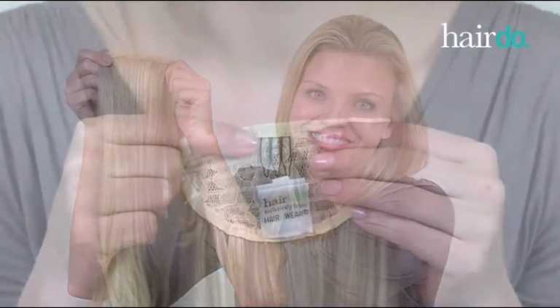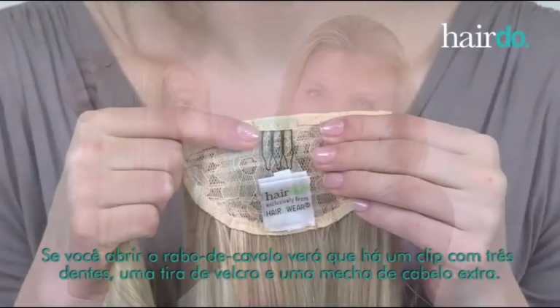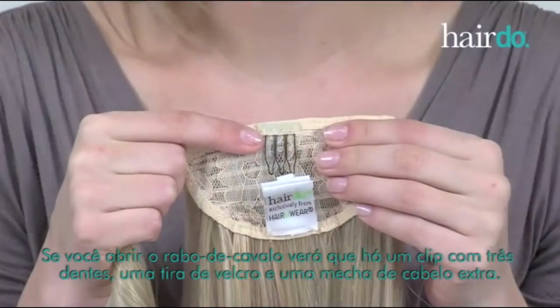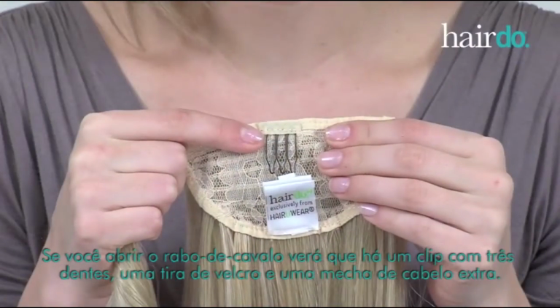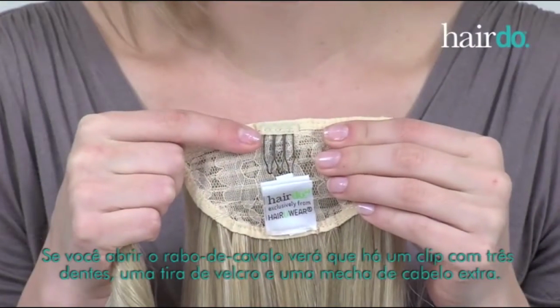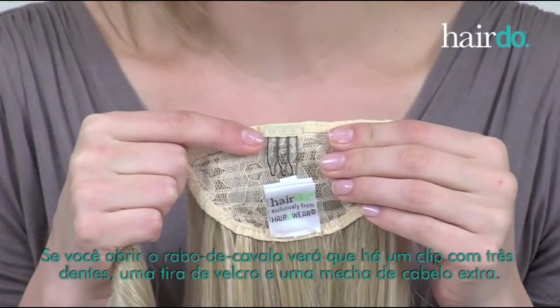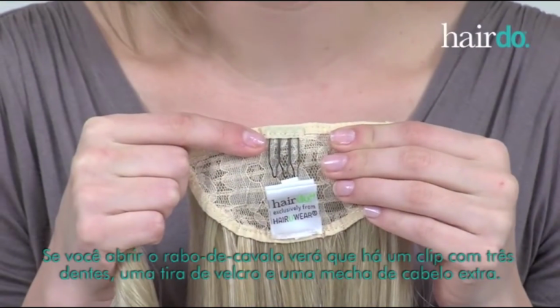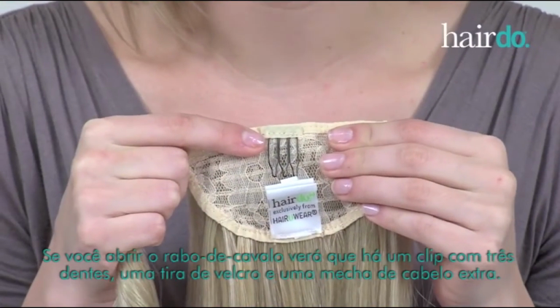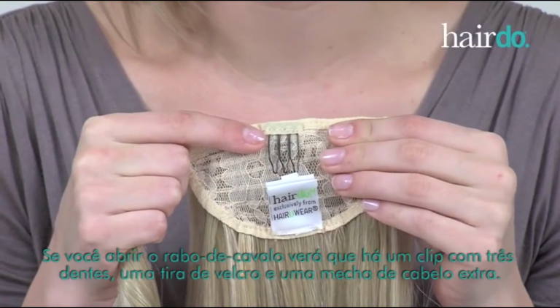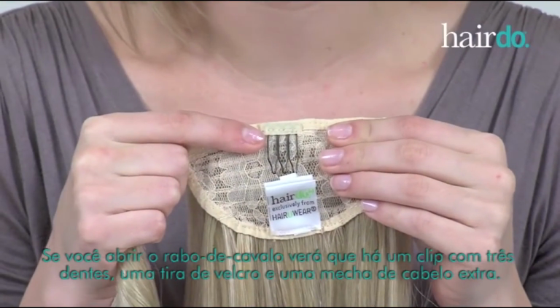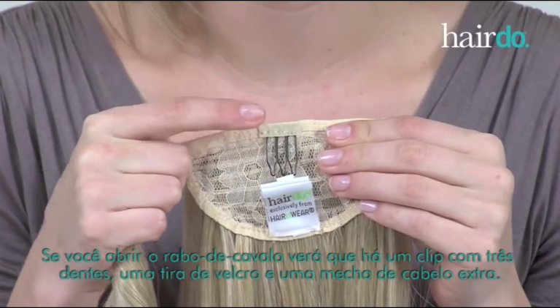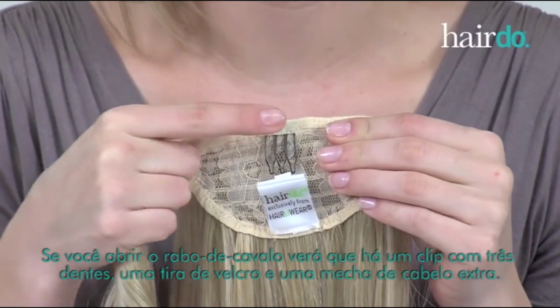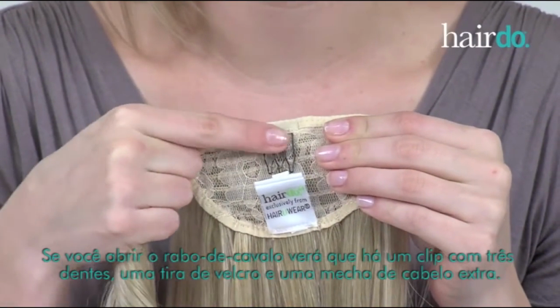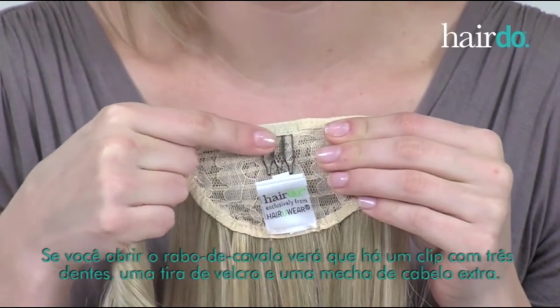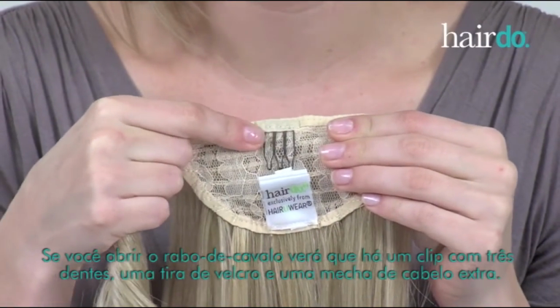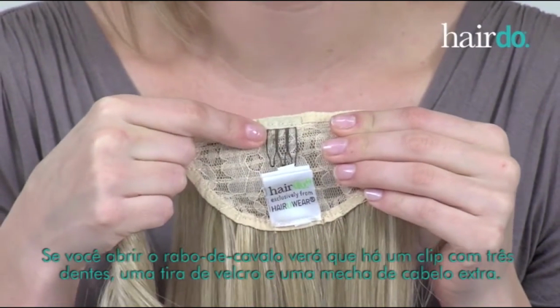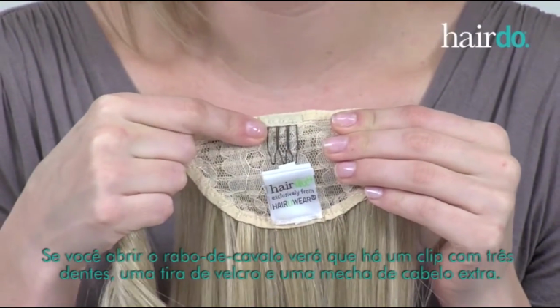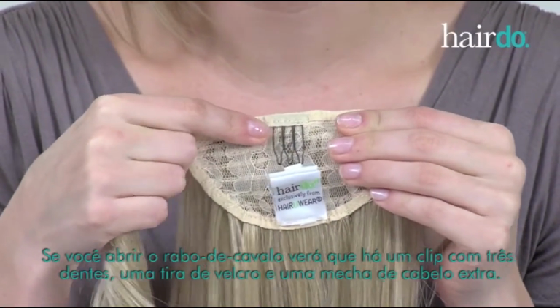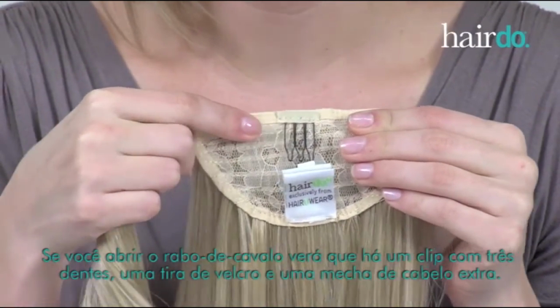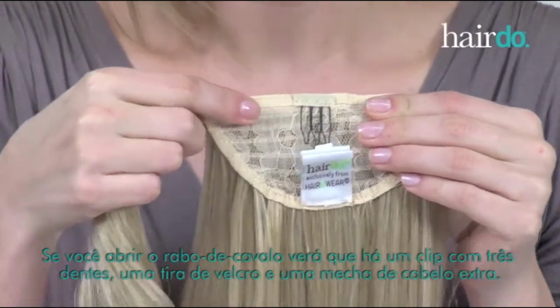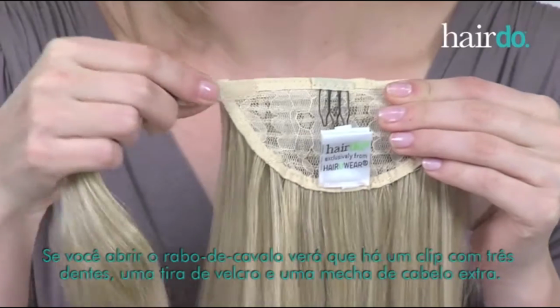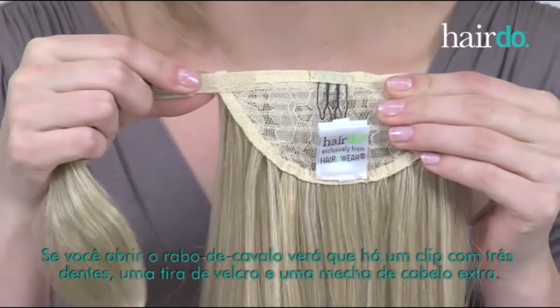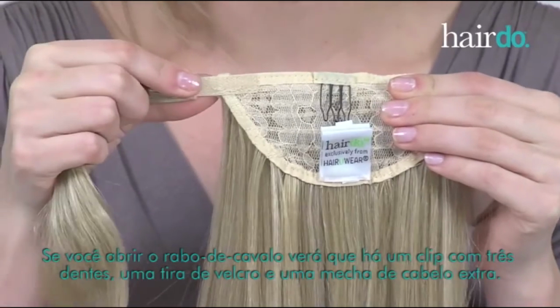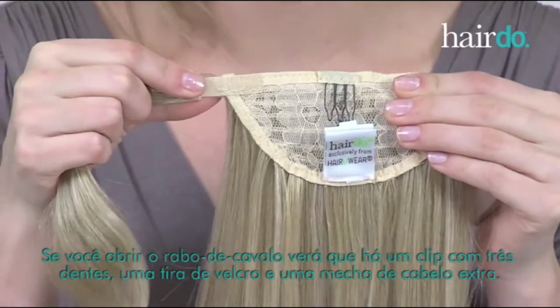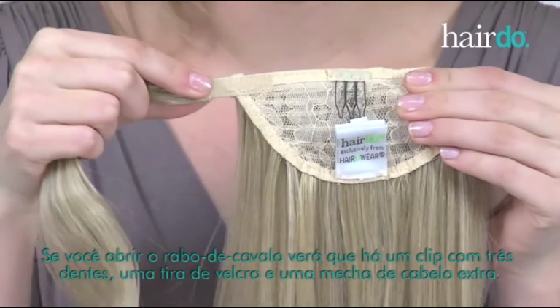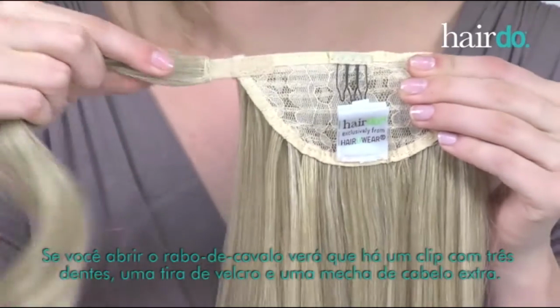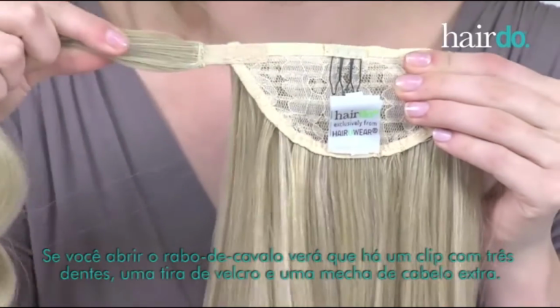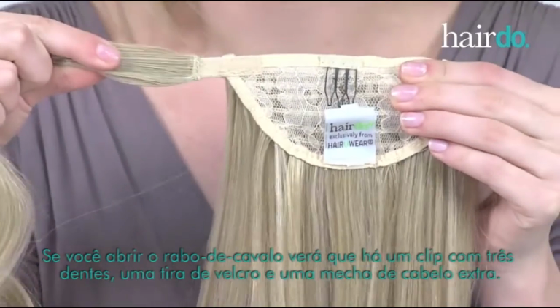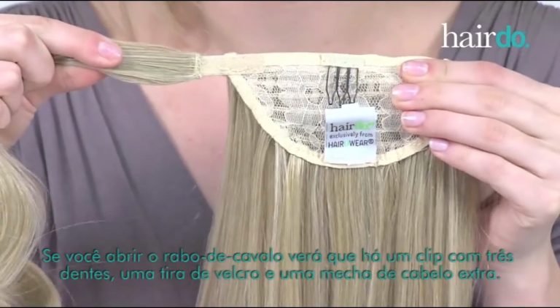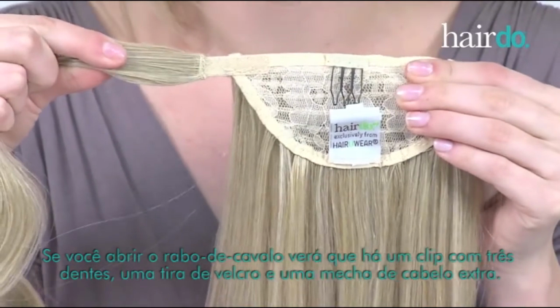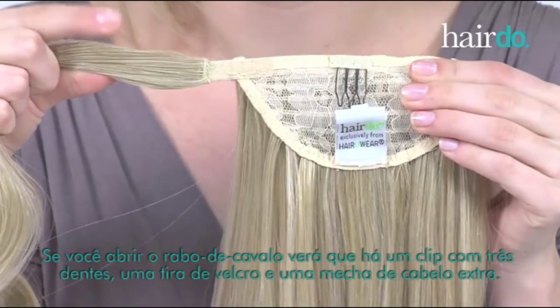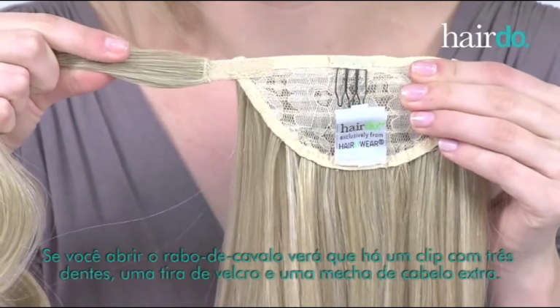If you open up the pony, you will notice that there is a three-pronged comb, a velcro closing, and an extra strip of hair.